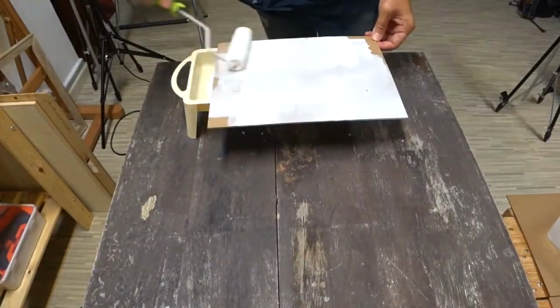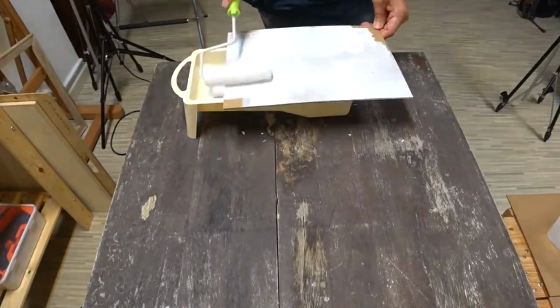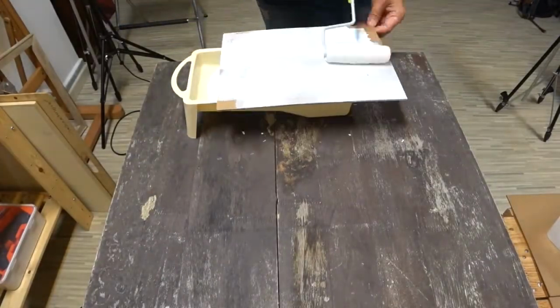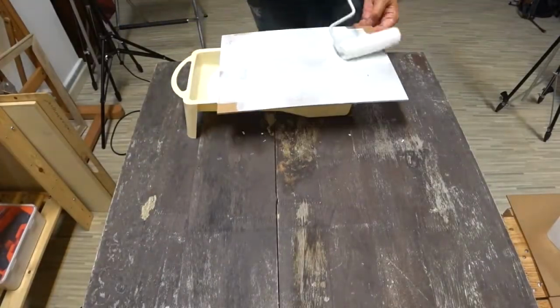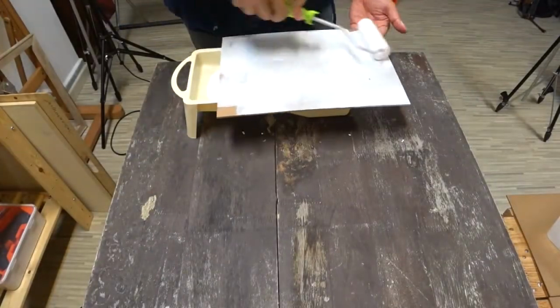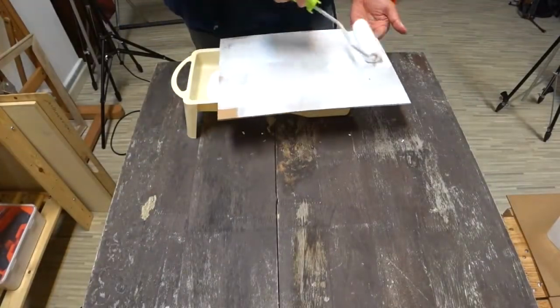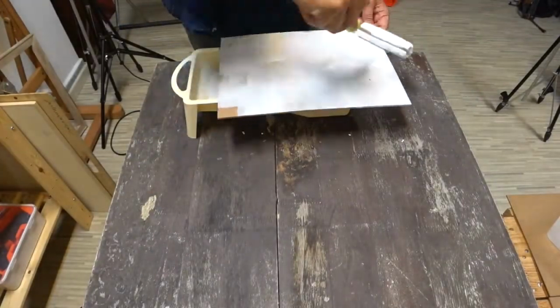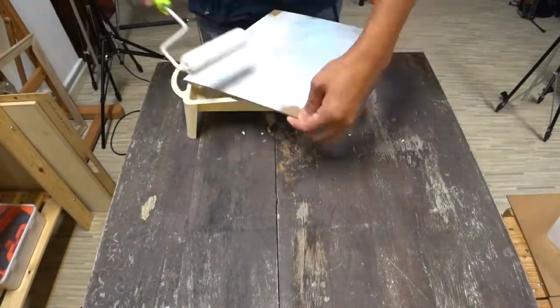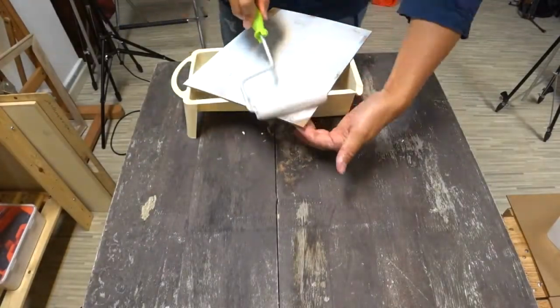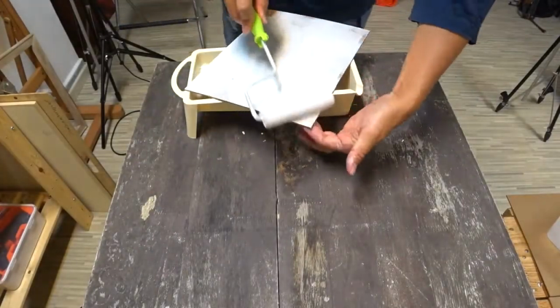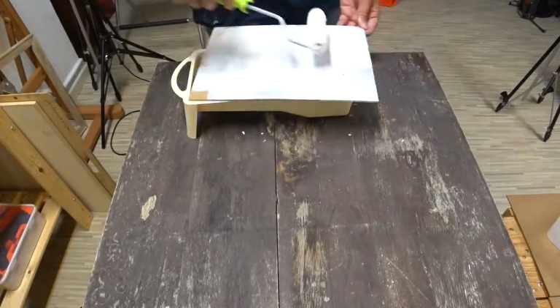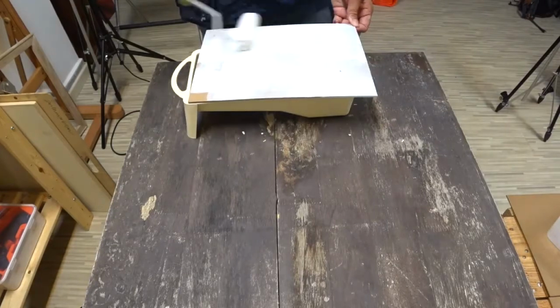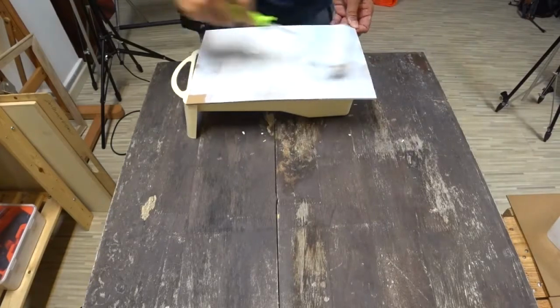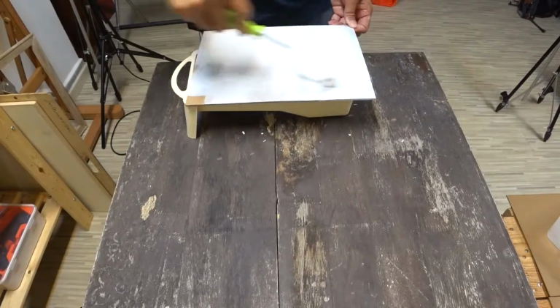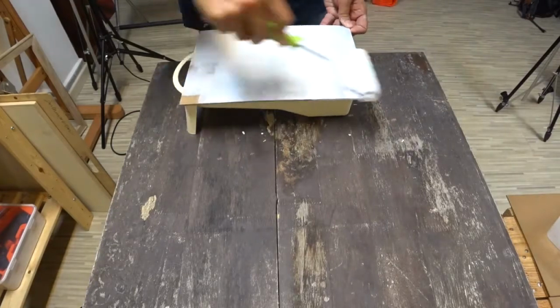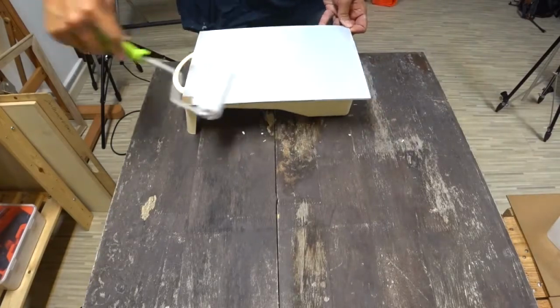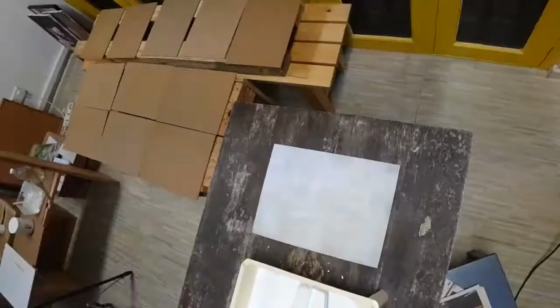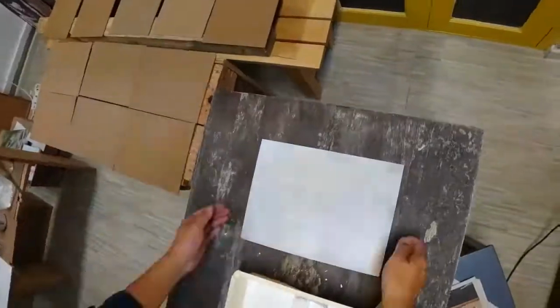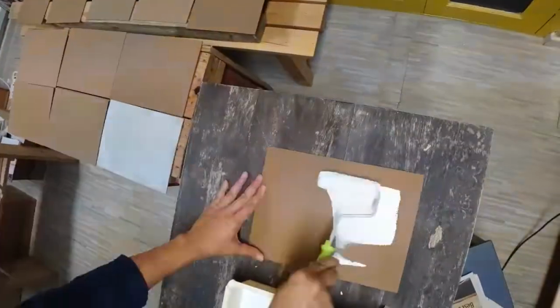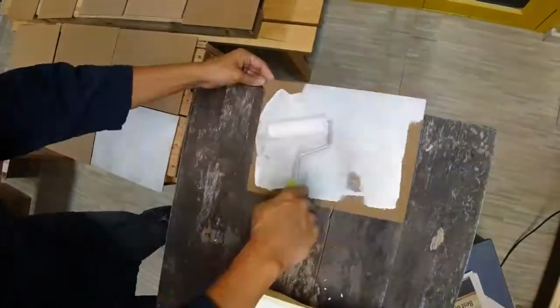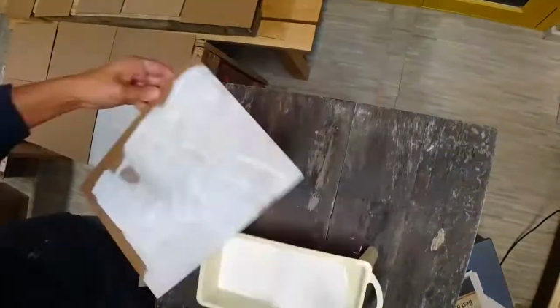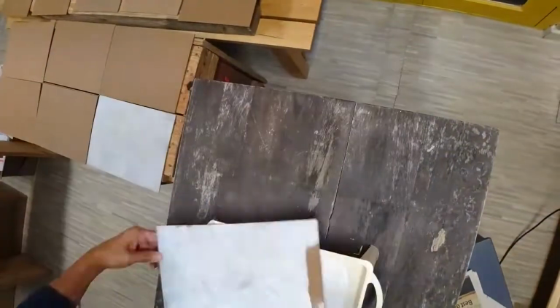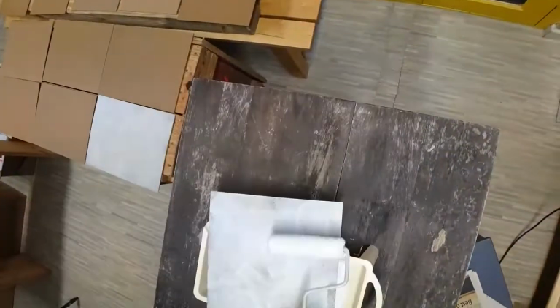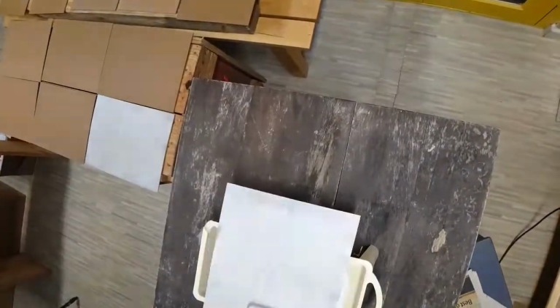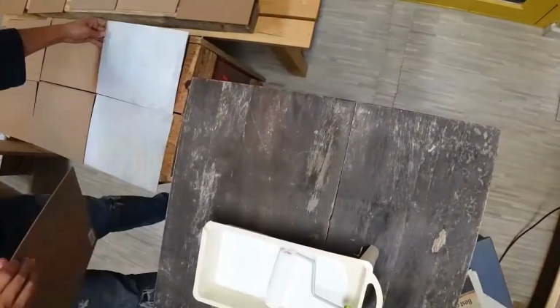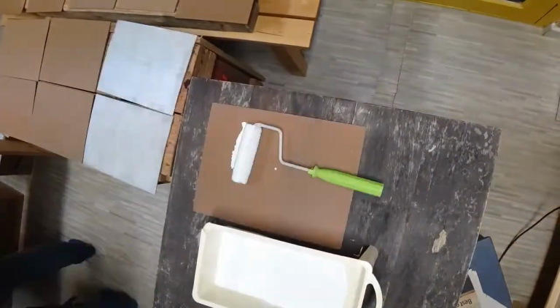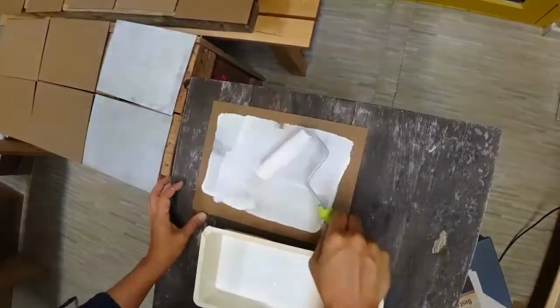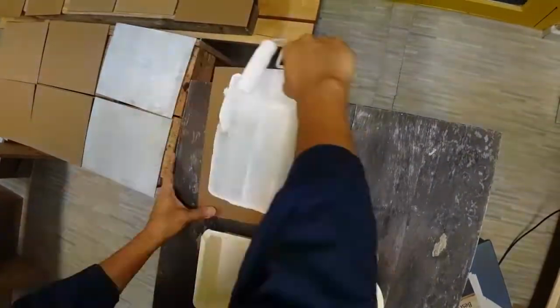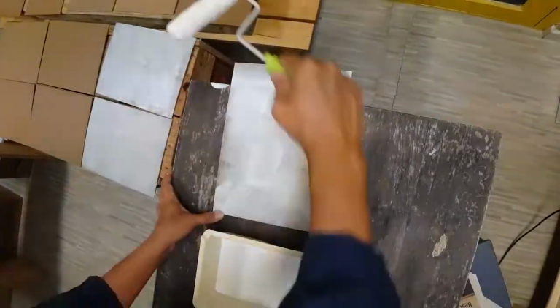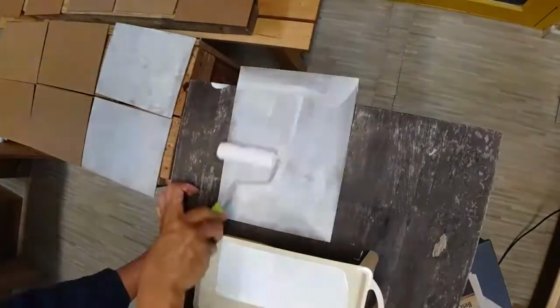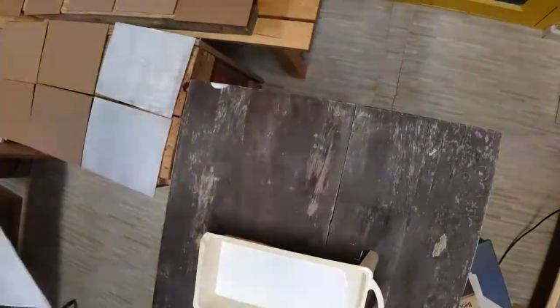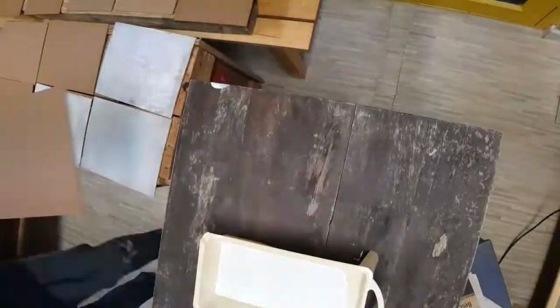And of course, to maximize the time, I always make a couple of boards at one go.